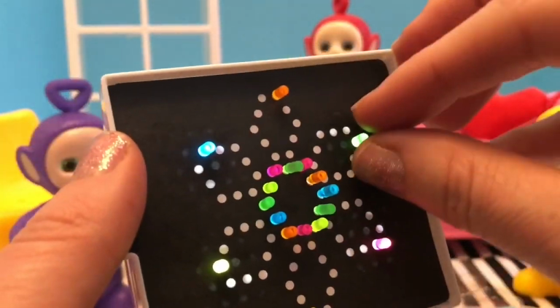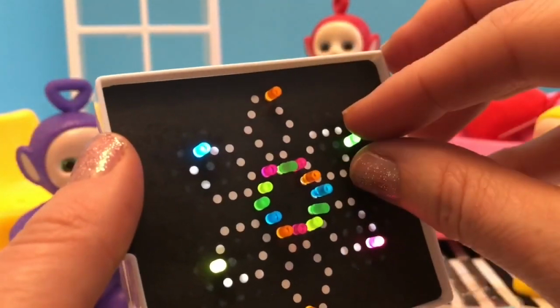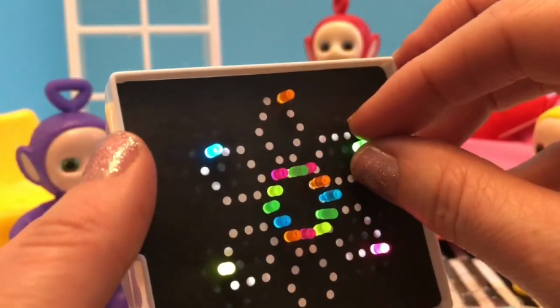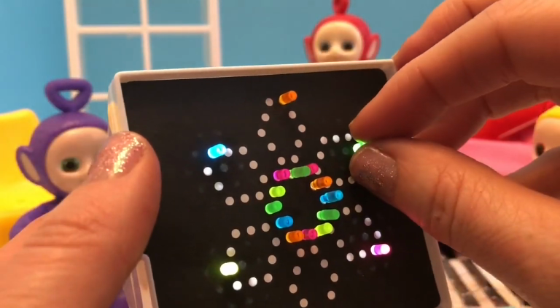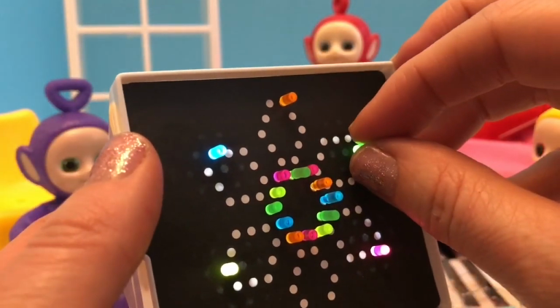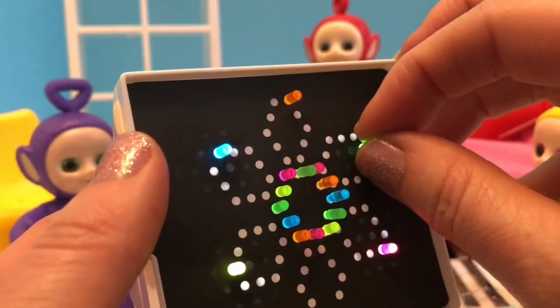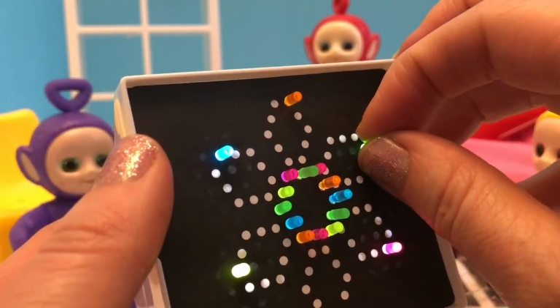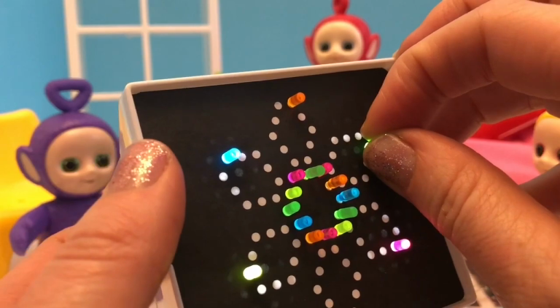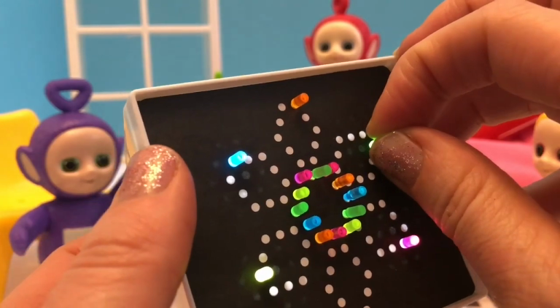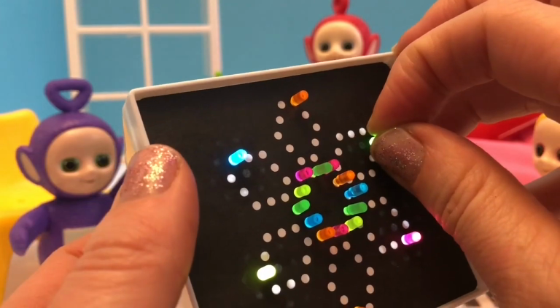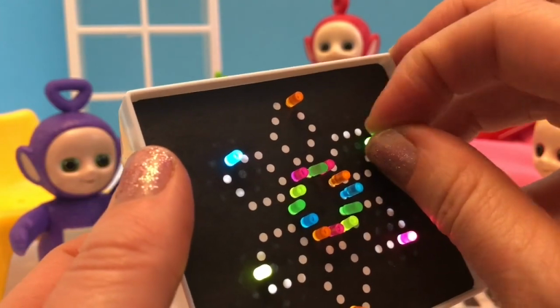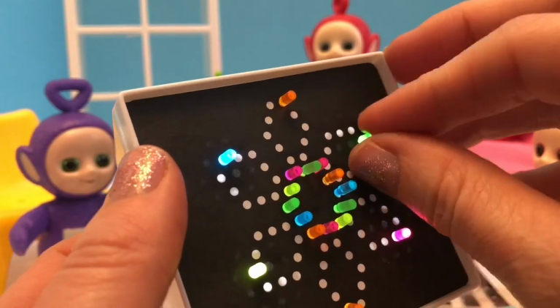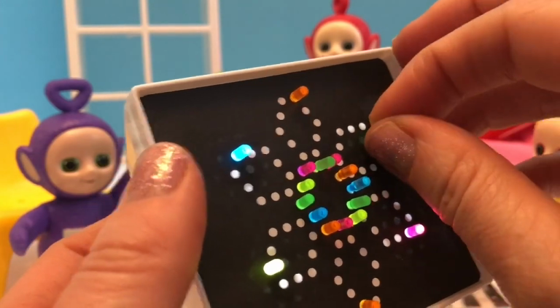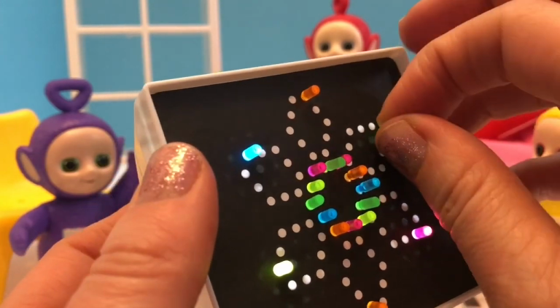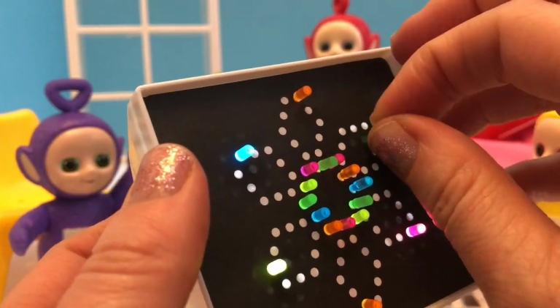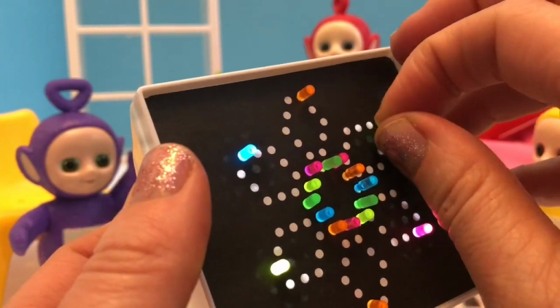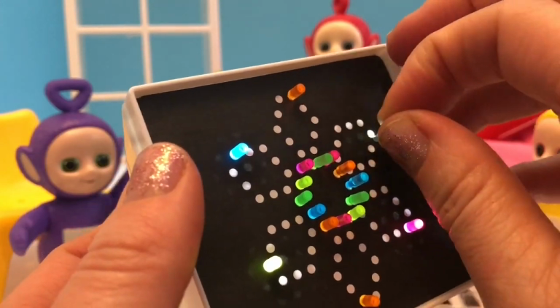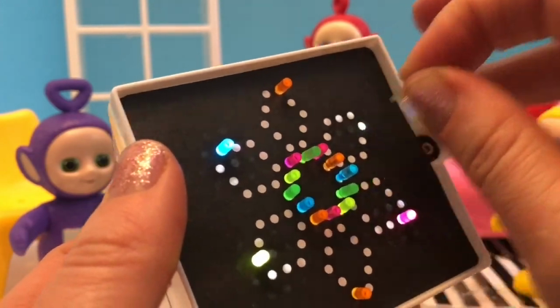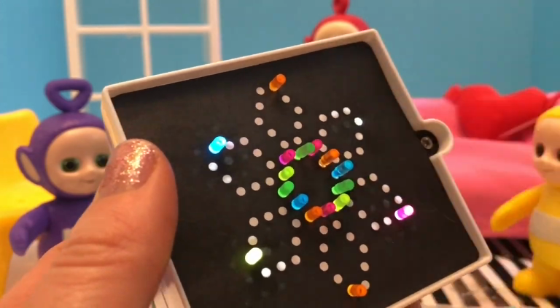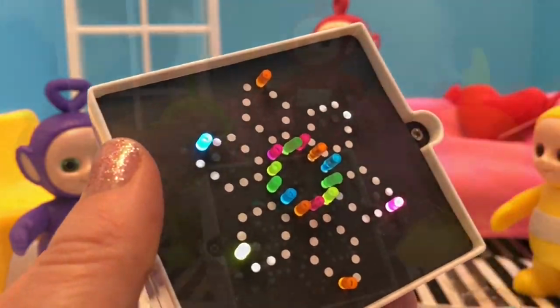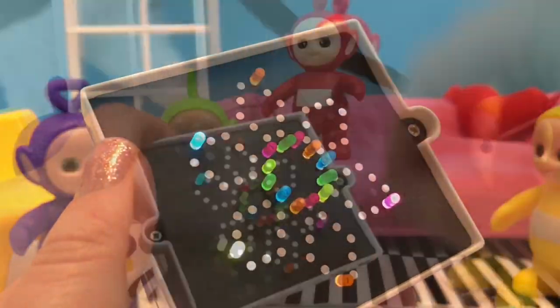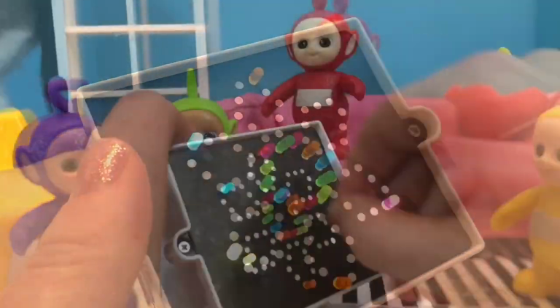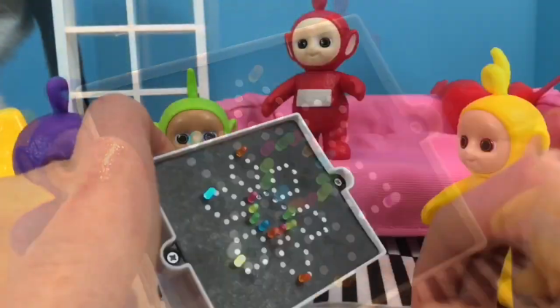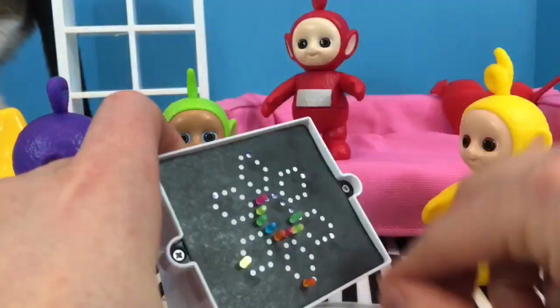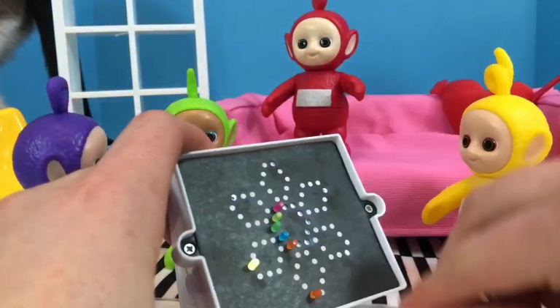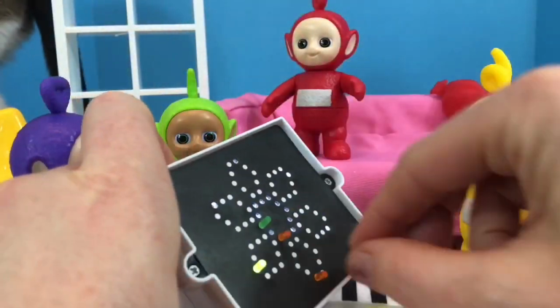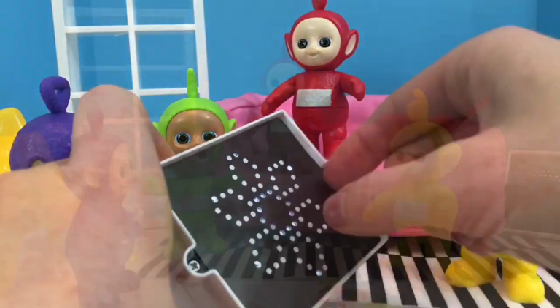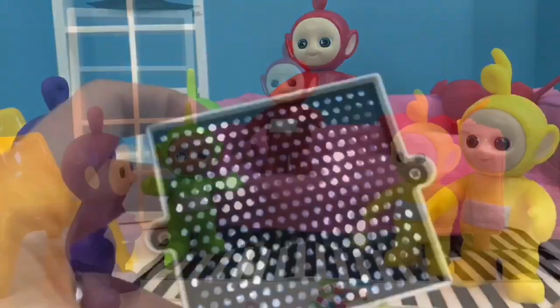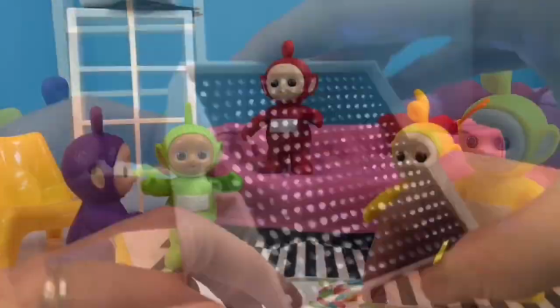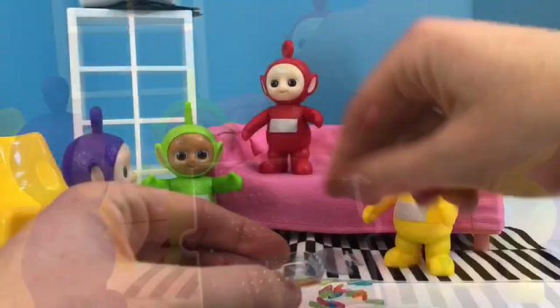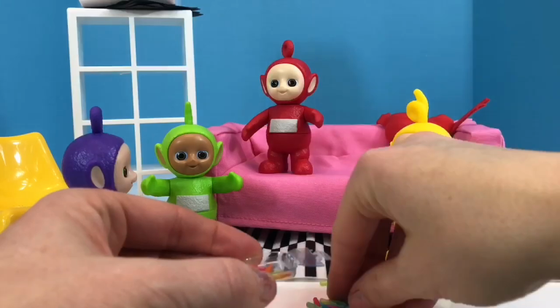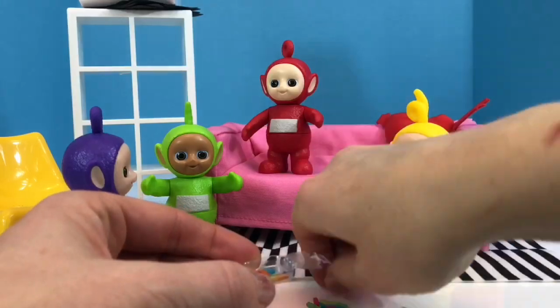Now I'm going to take the pegs out so I can take the paper off, and you tiny fans can see the light inside the Light Bright.